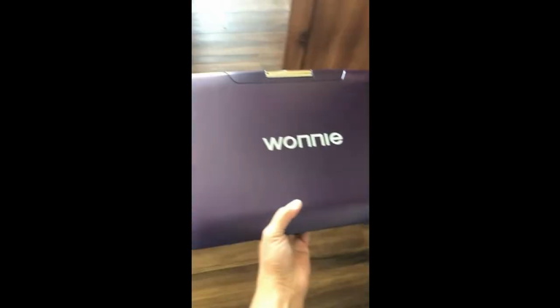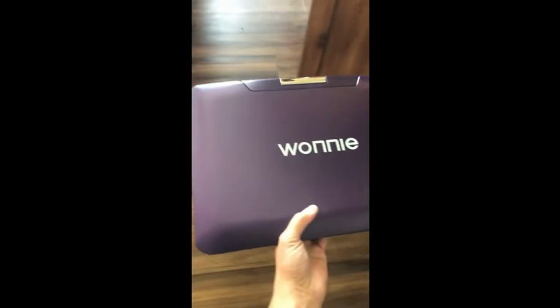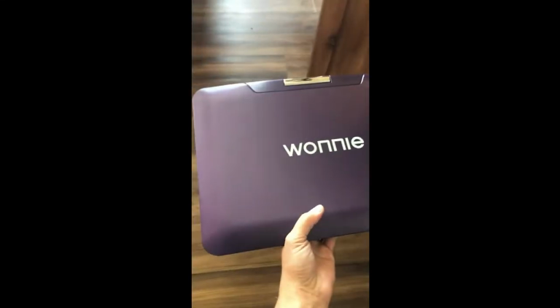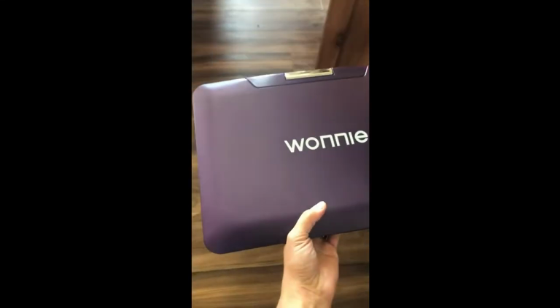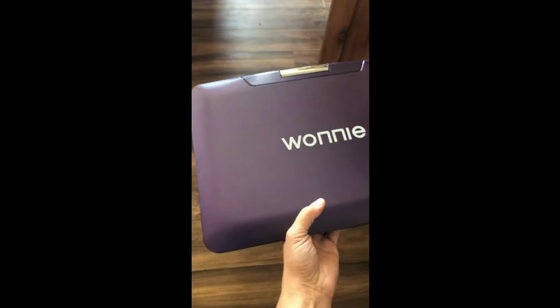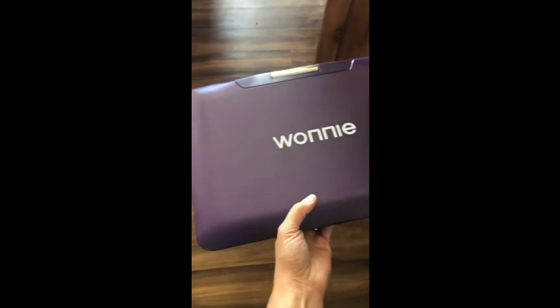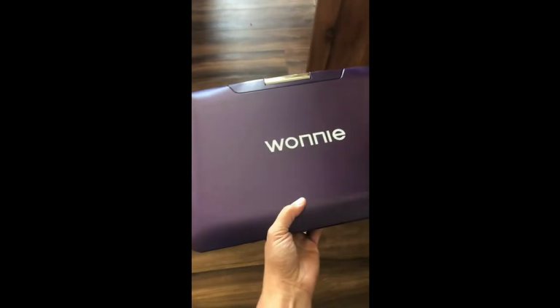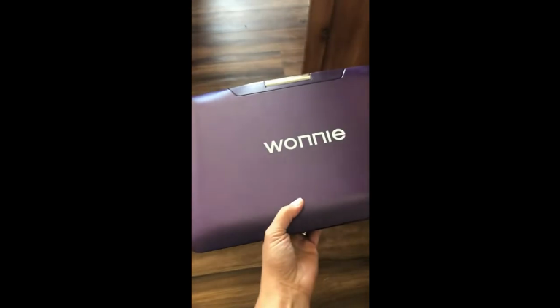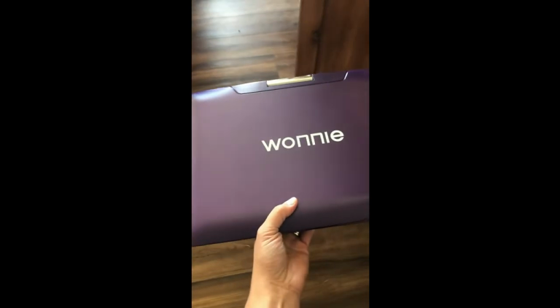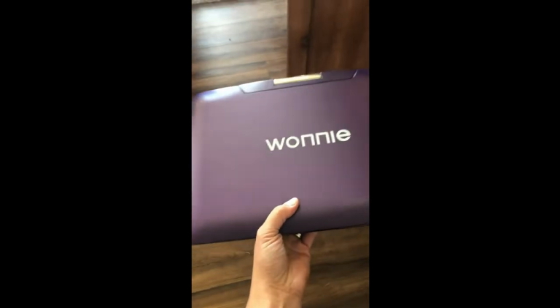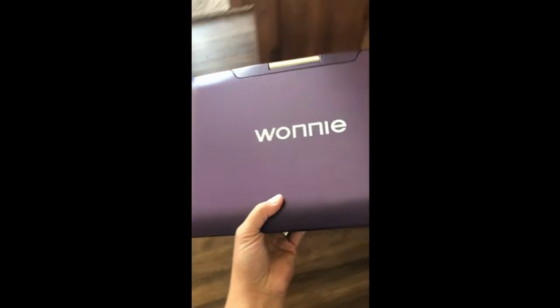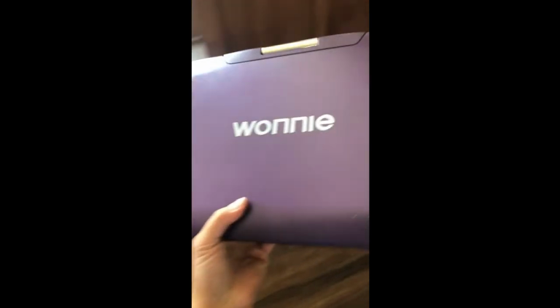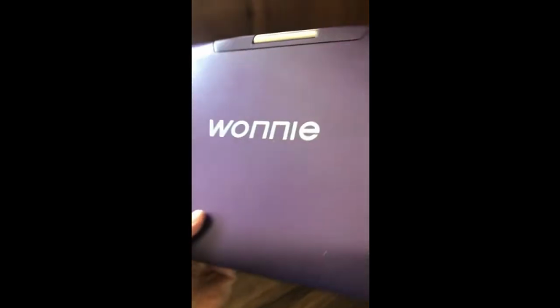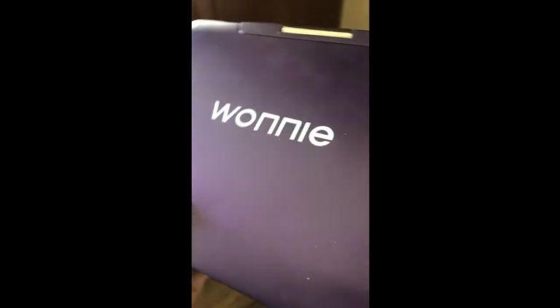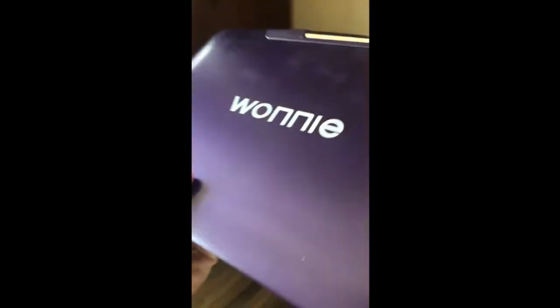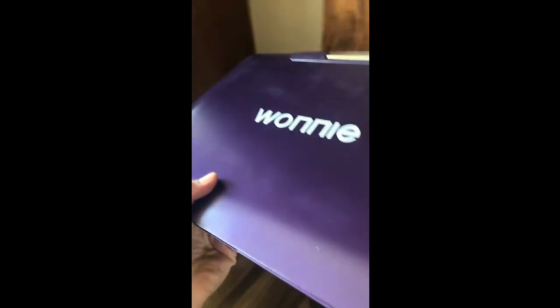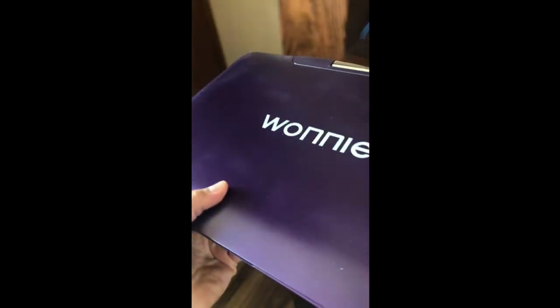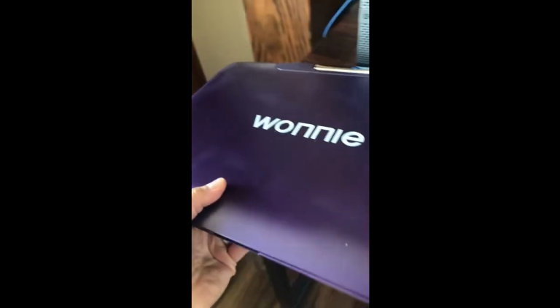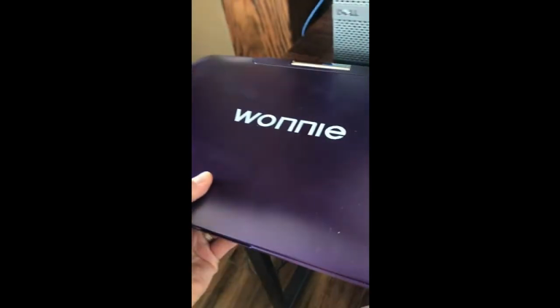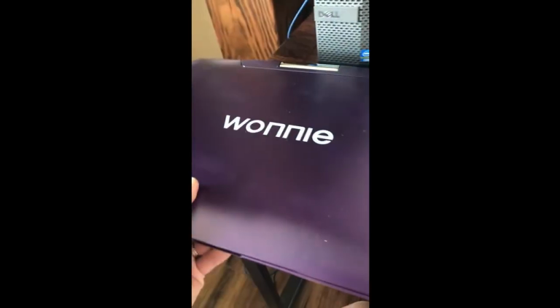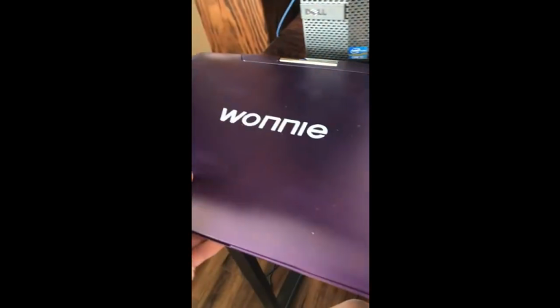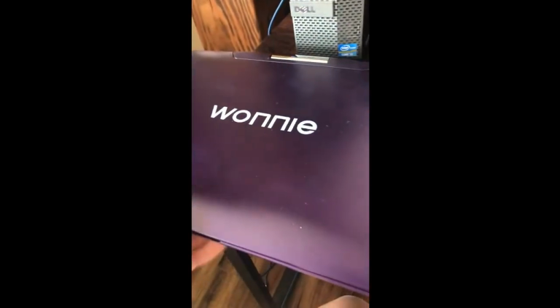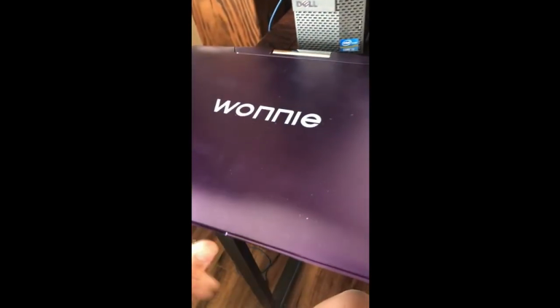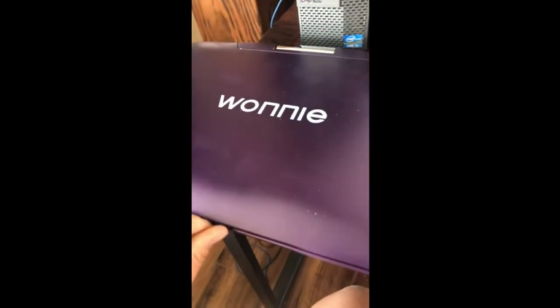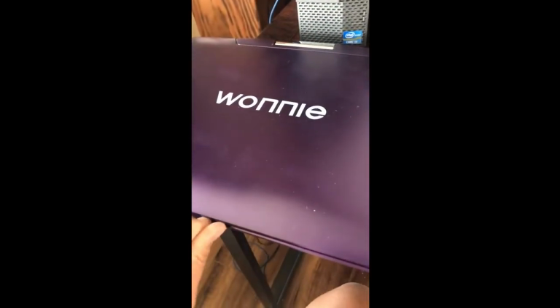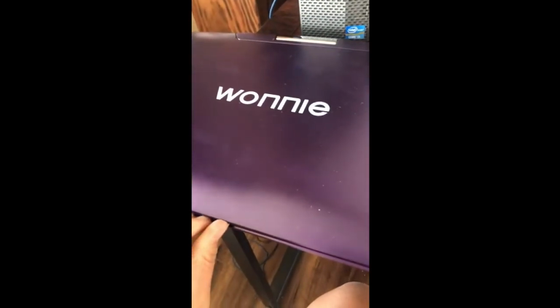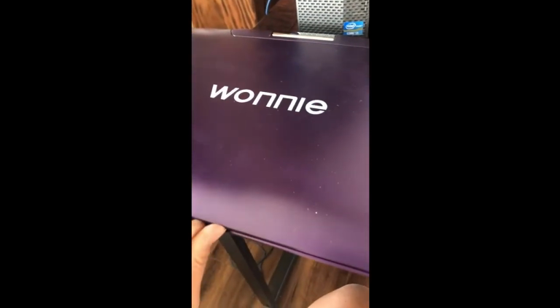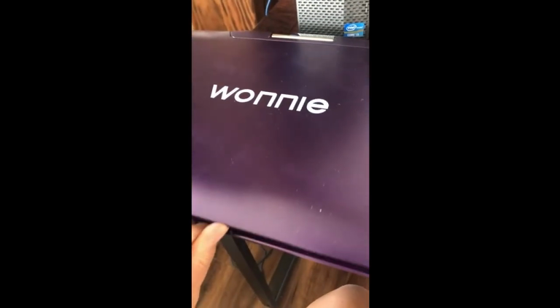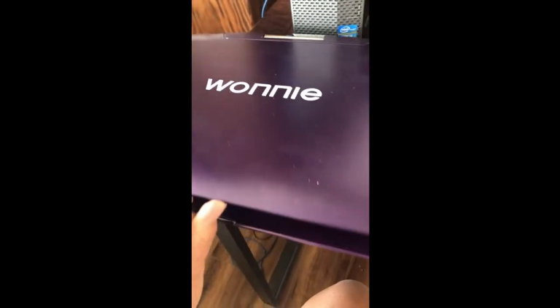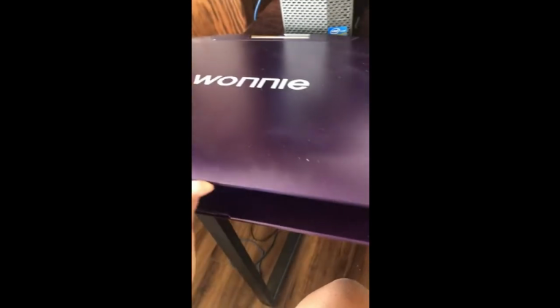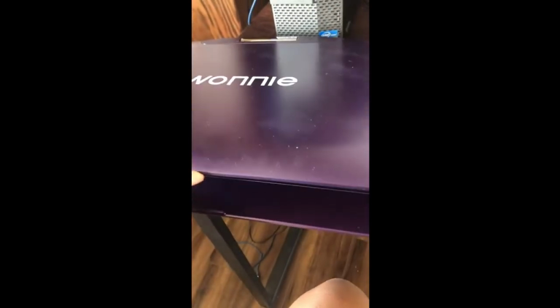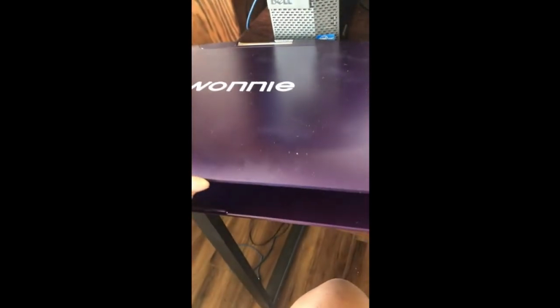We love it. It's a great size. The kids really enjoy it.